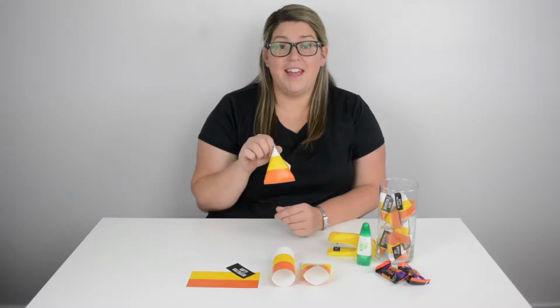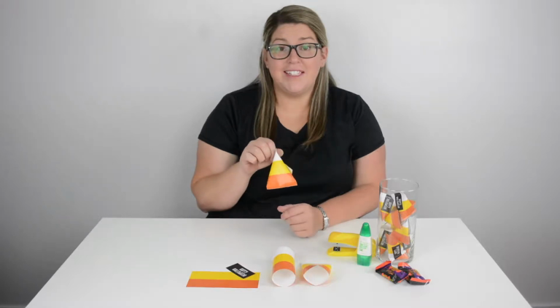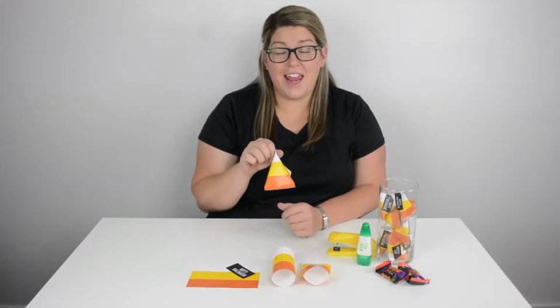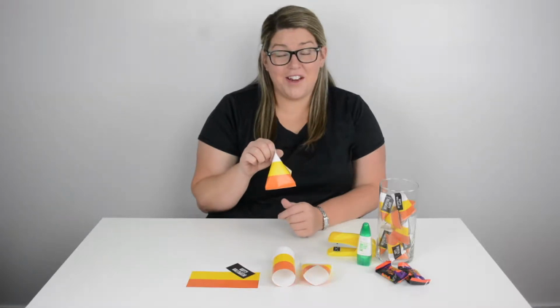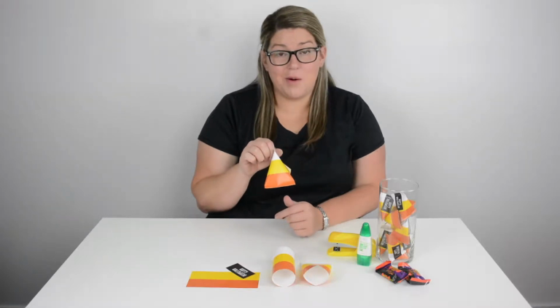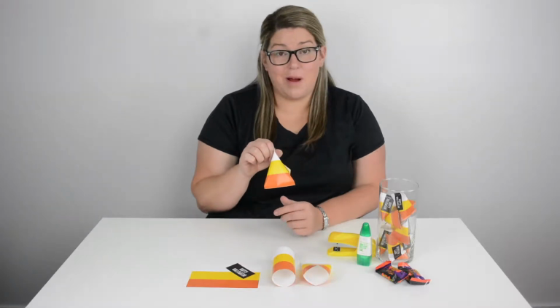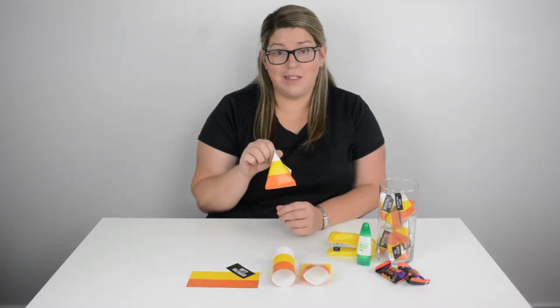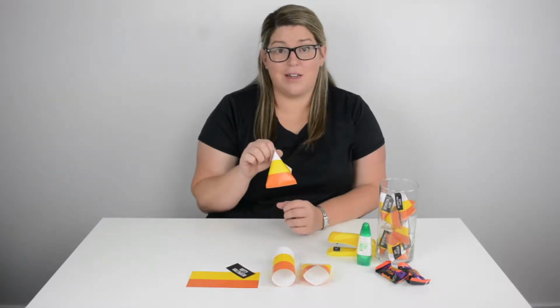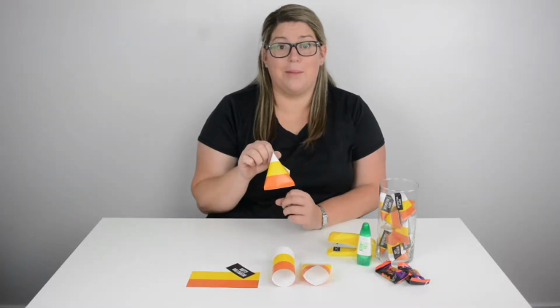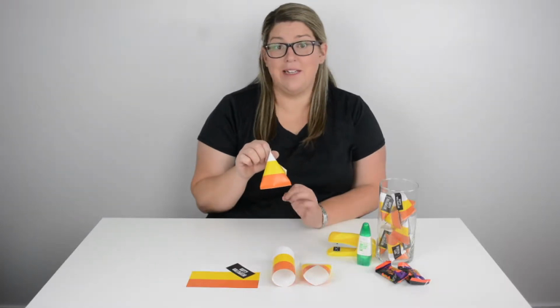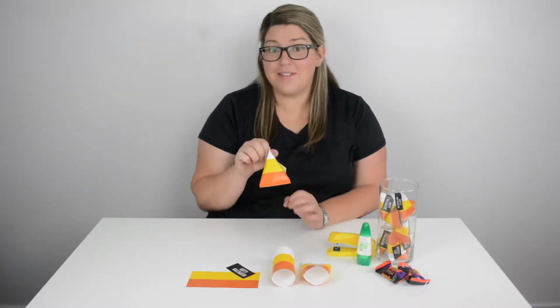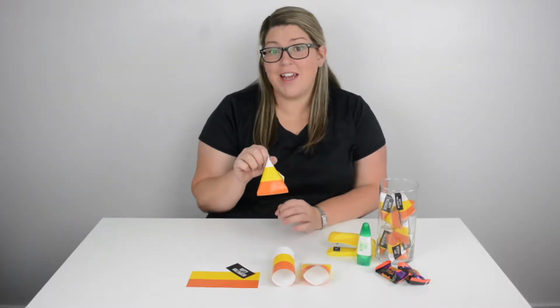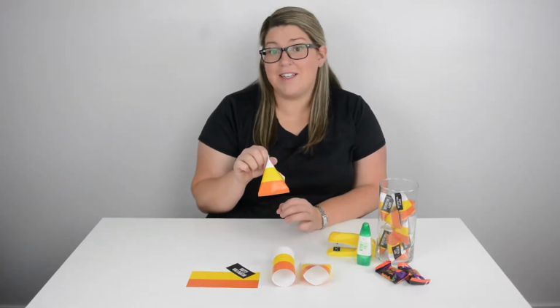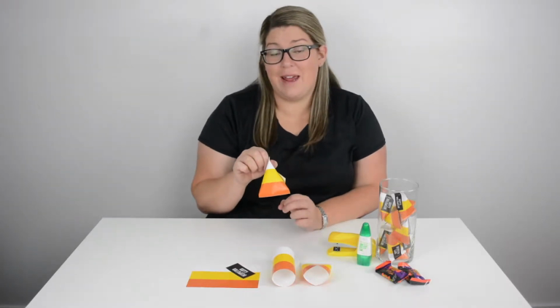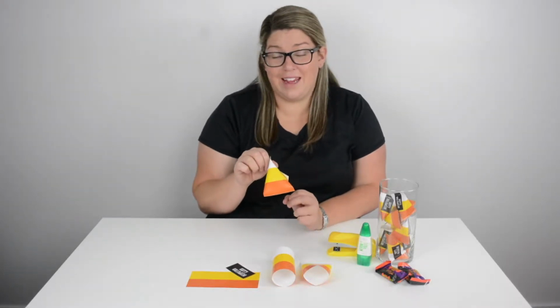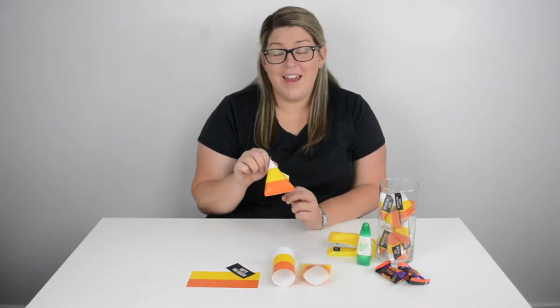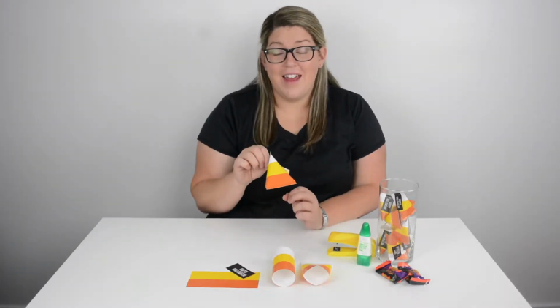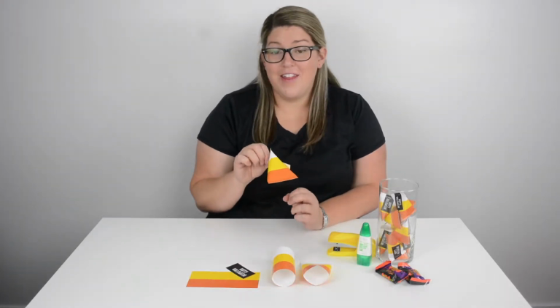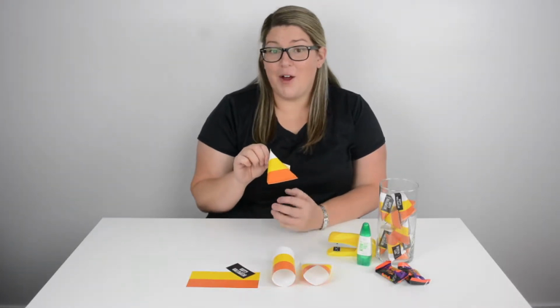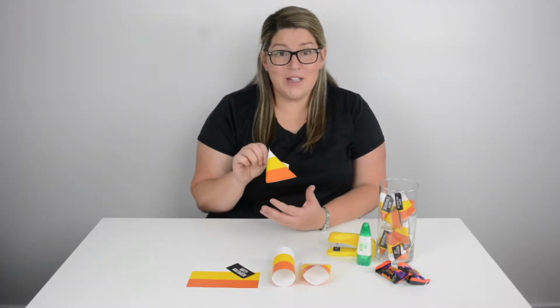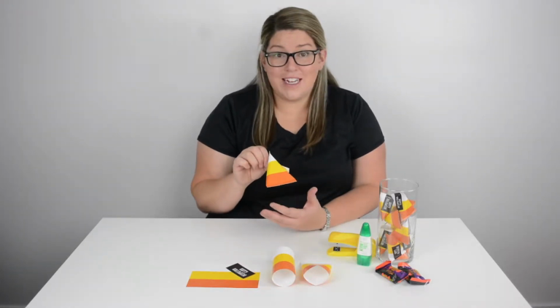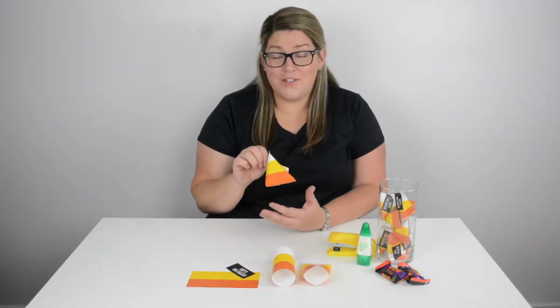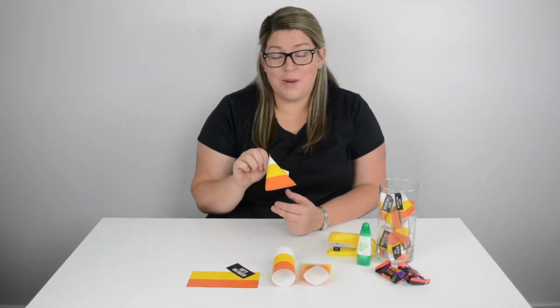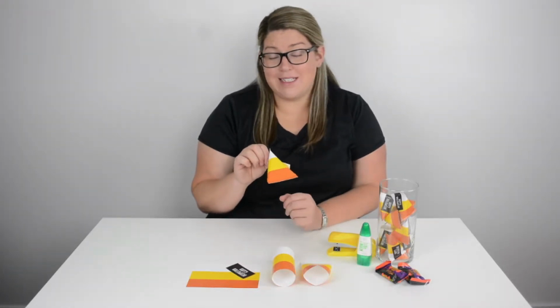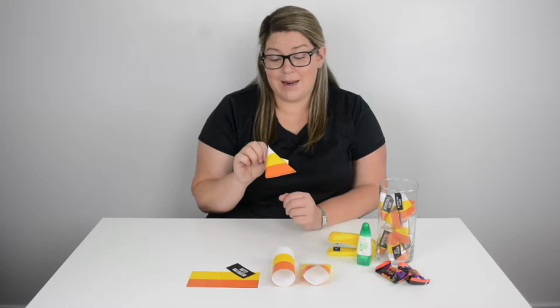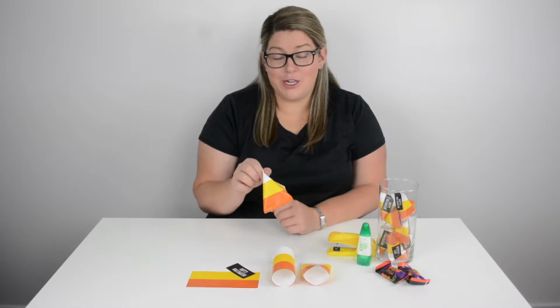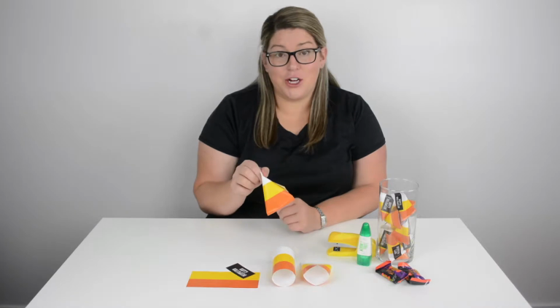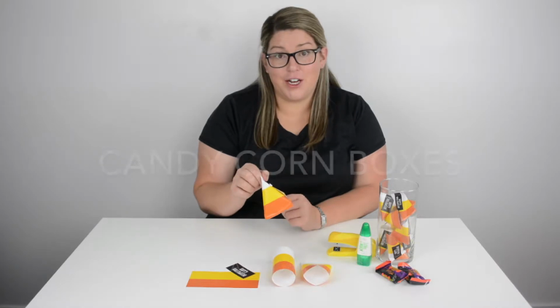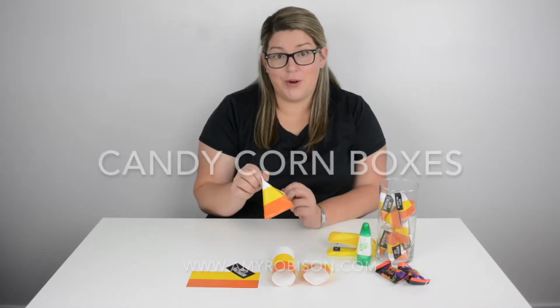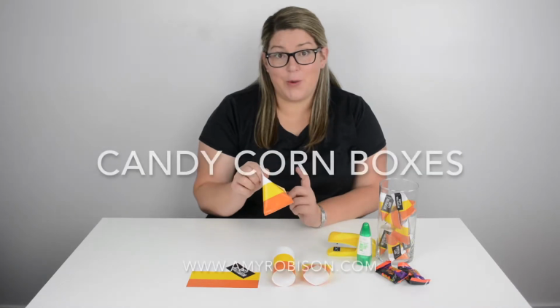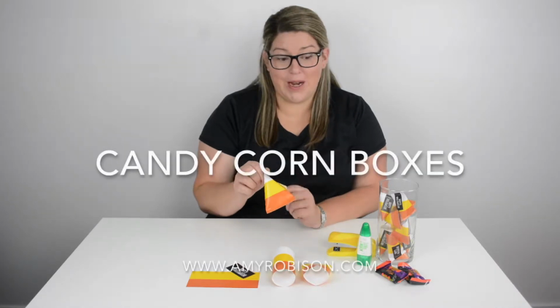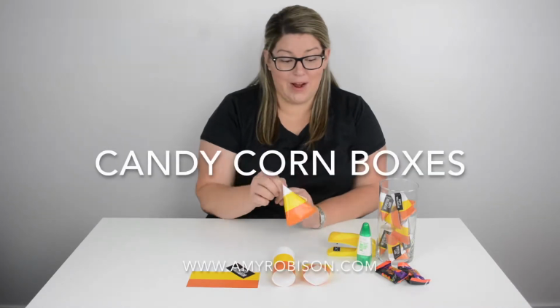These candy corn boxes are a piece of cake to make. They only take a few minutes and I'm gonna show you how to do it right now.